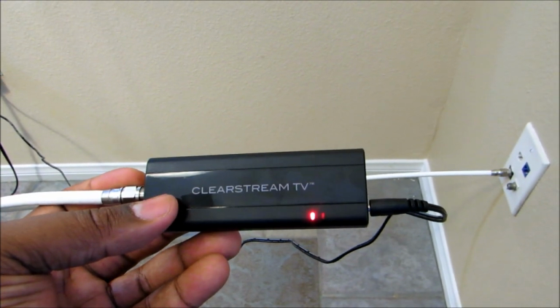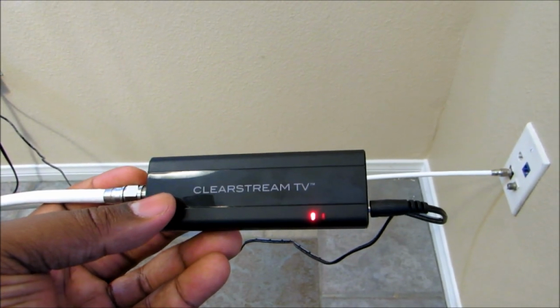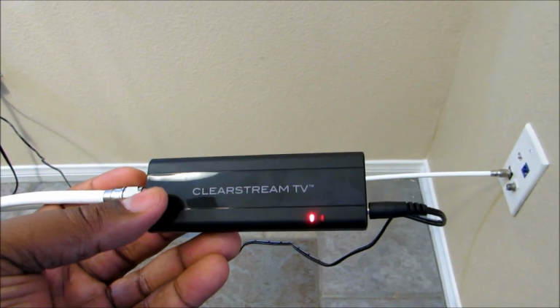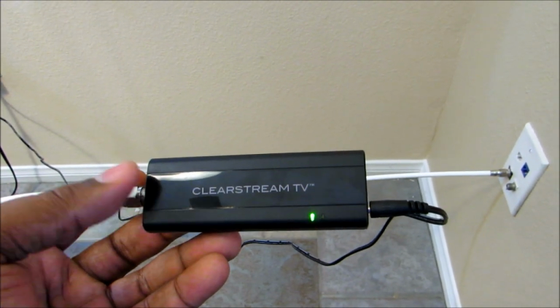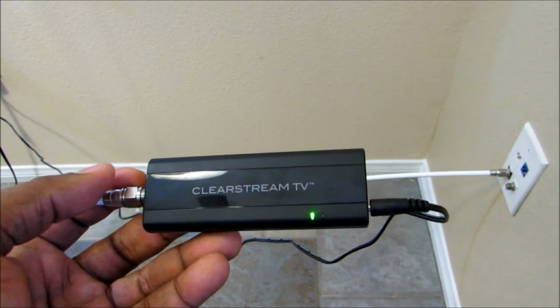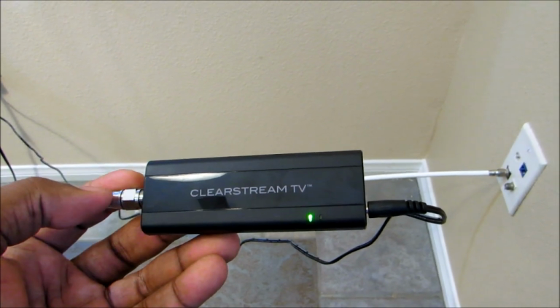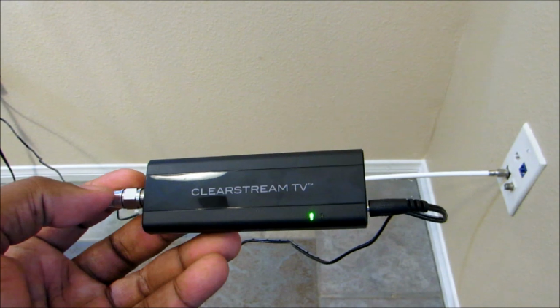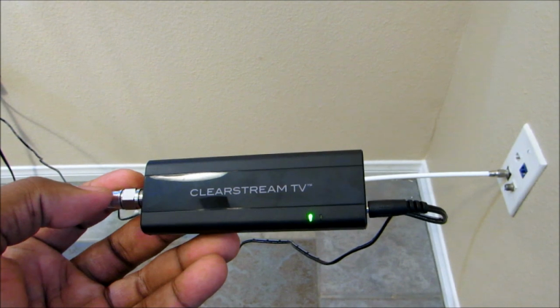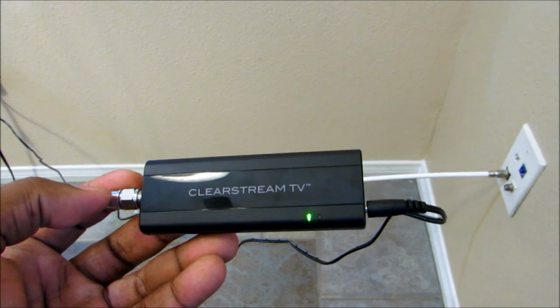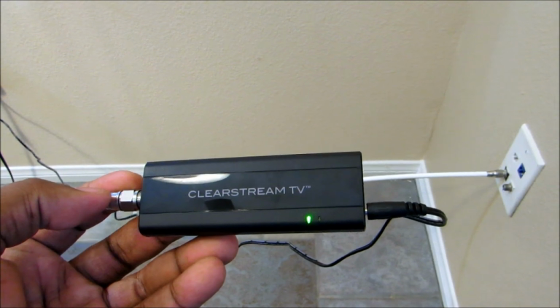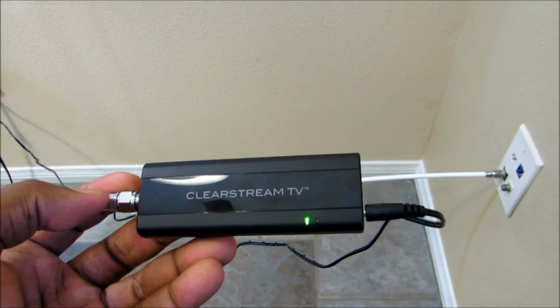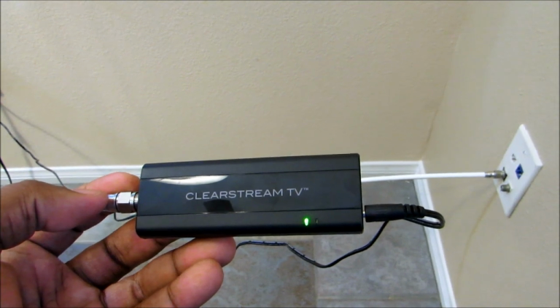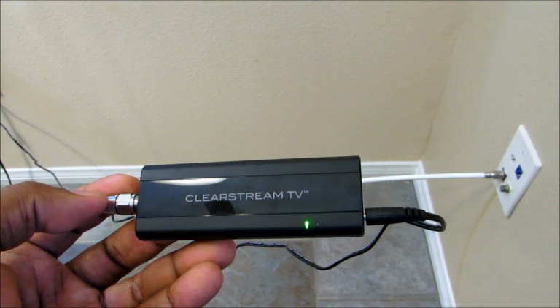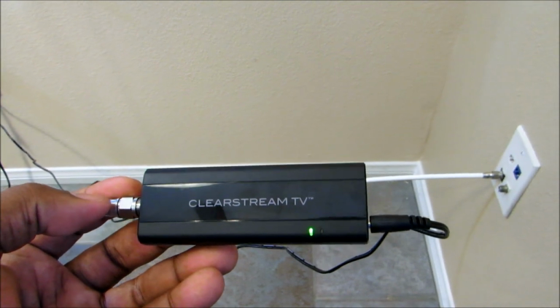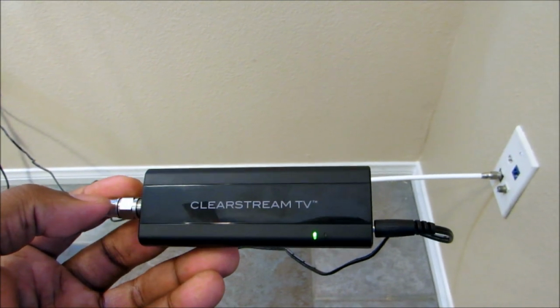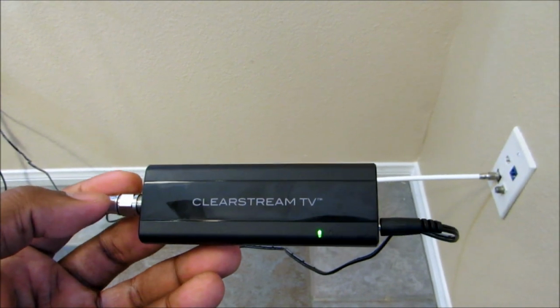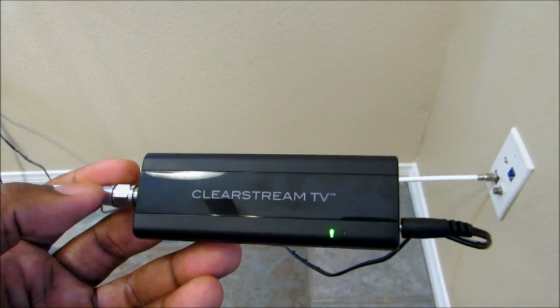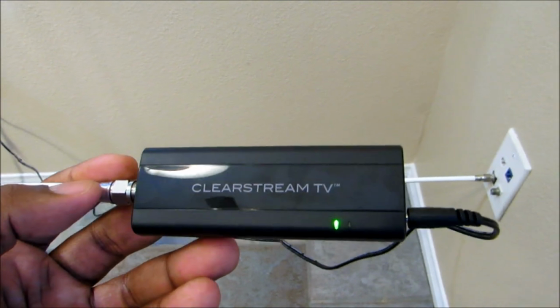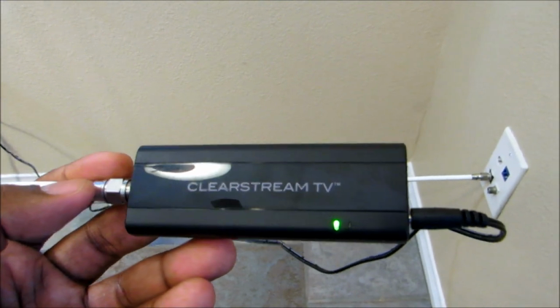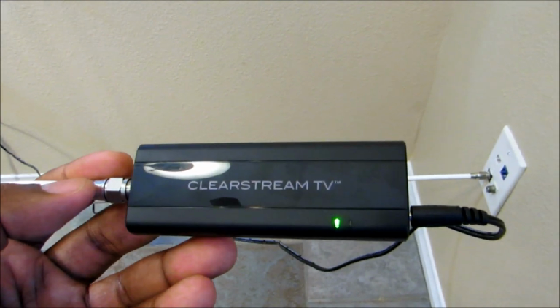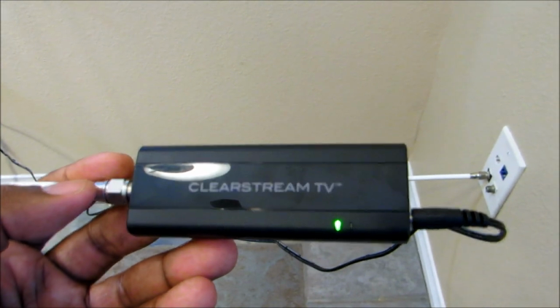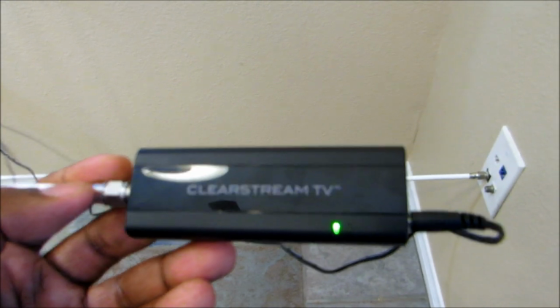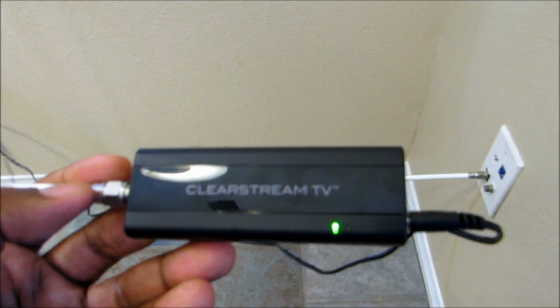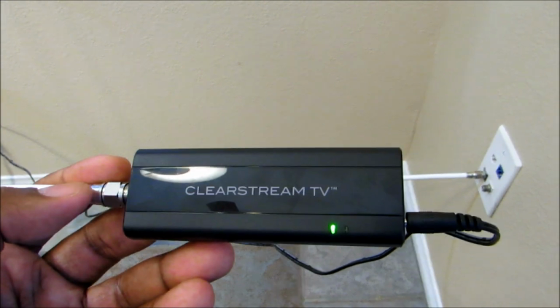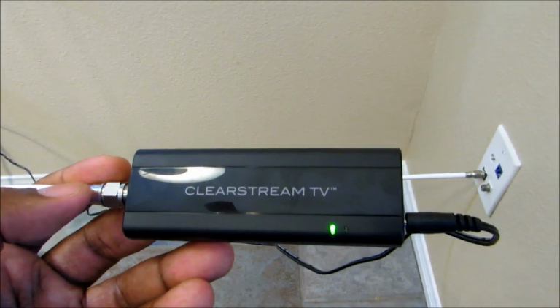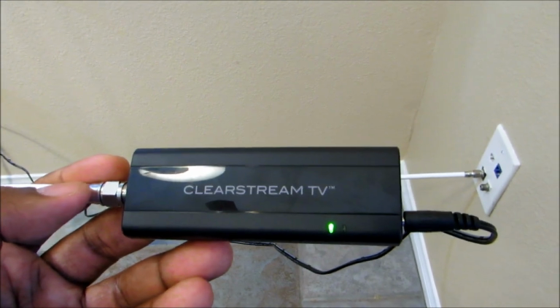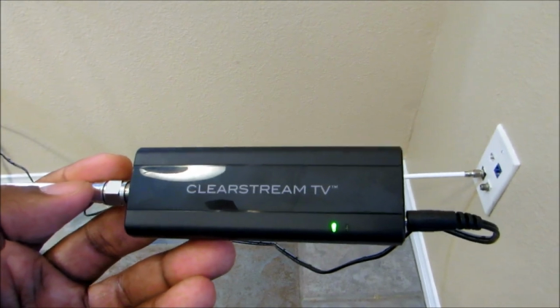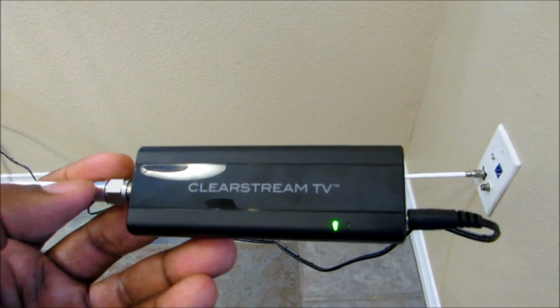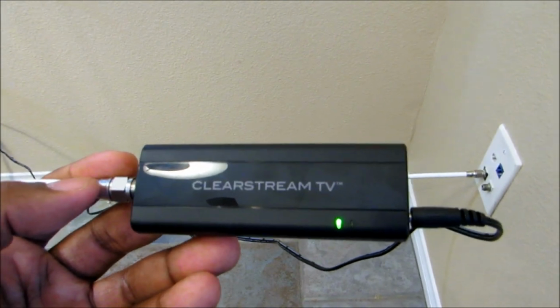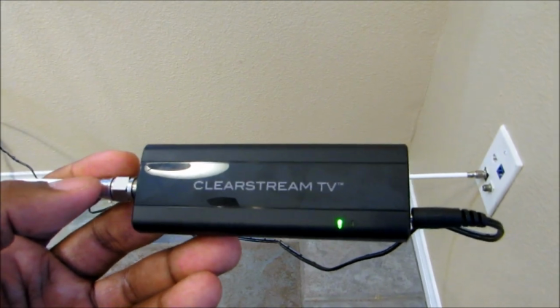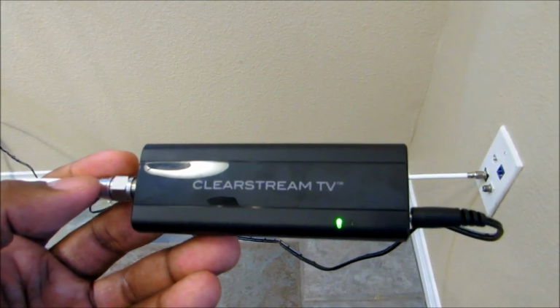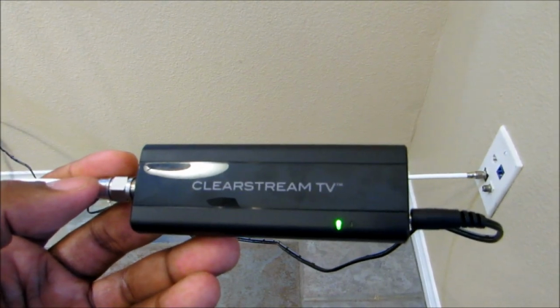There we go. The green light is on. Now we're going to go ahead to the application setup.